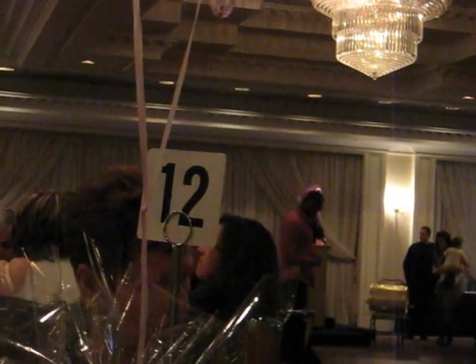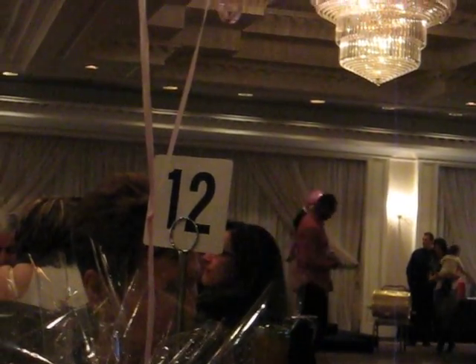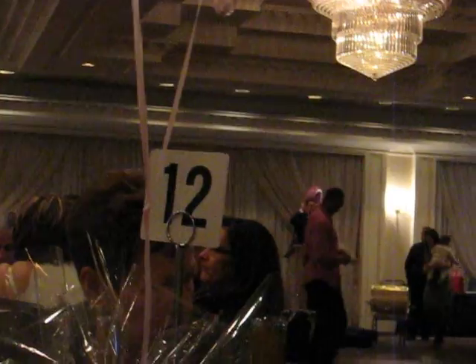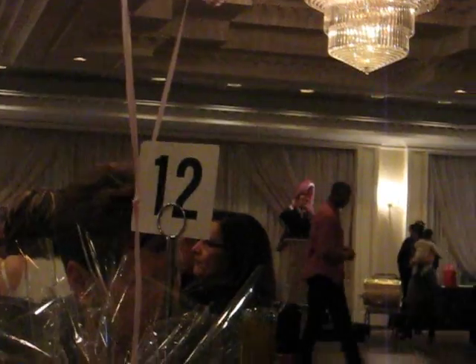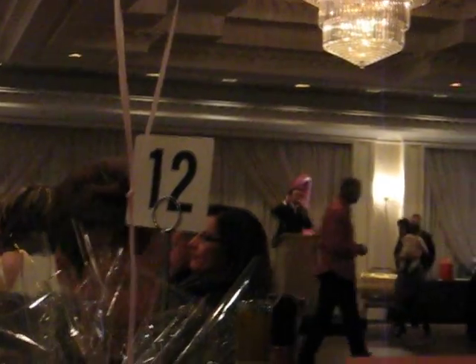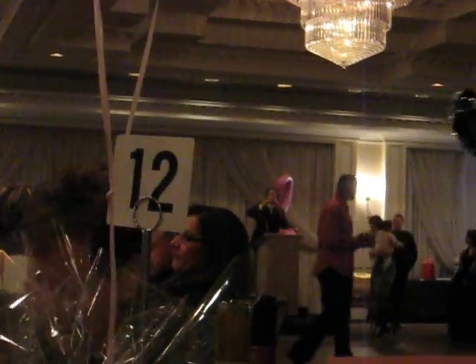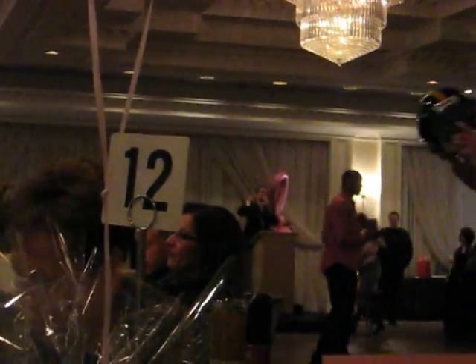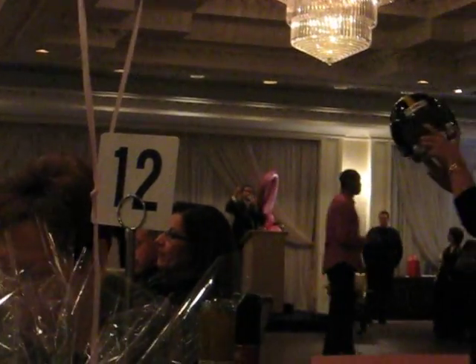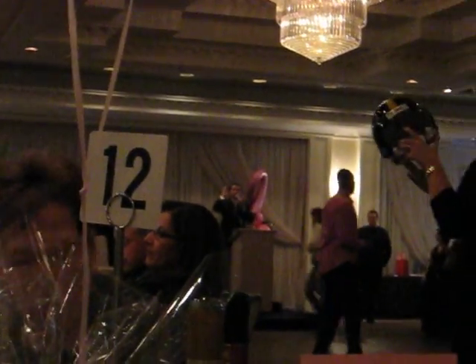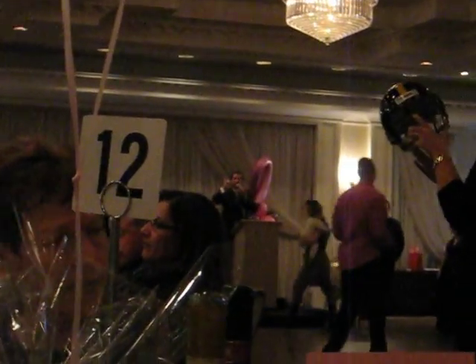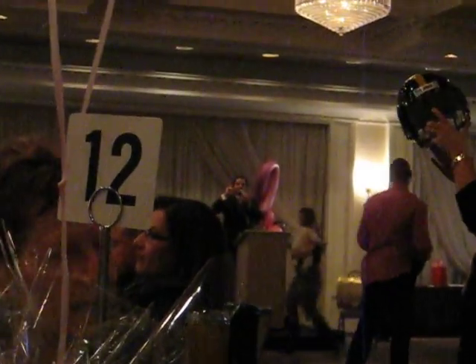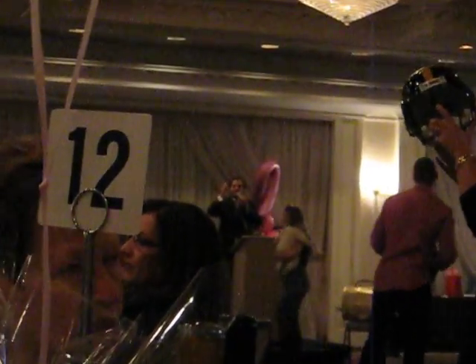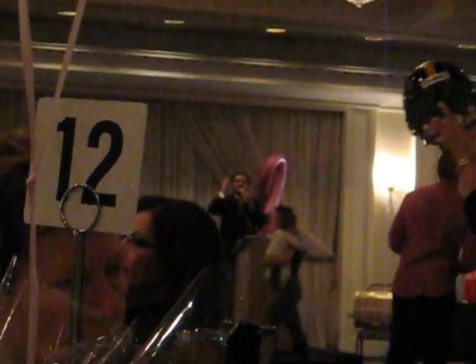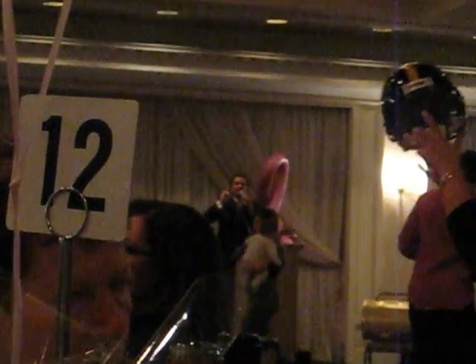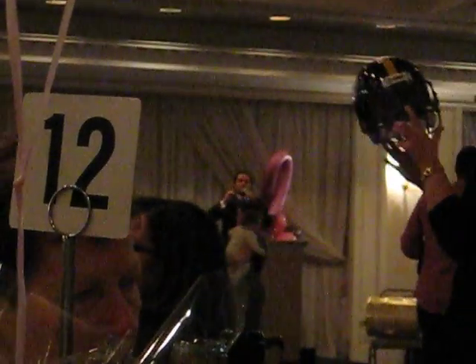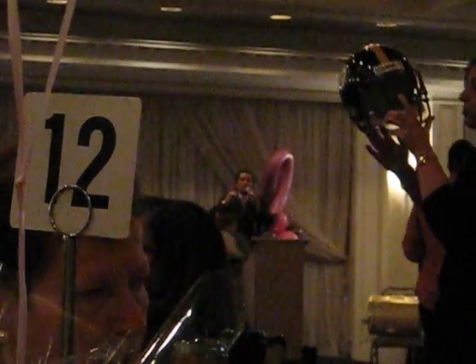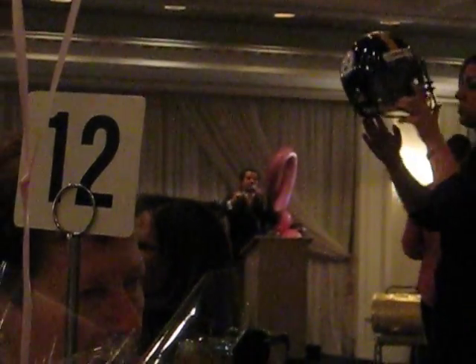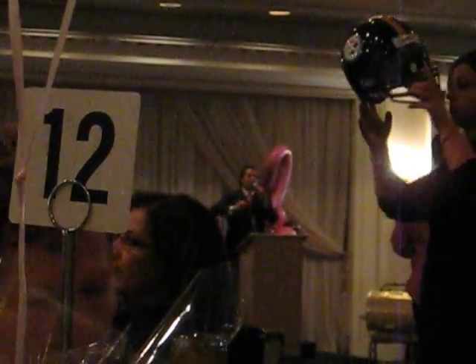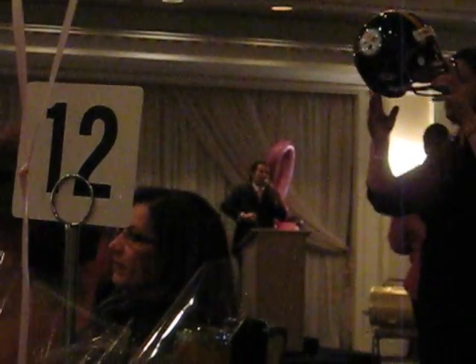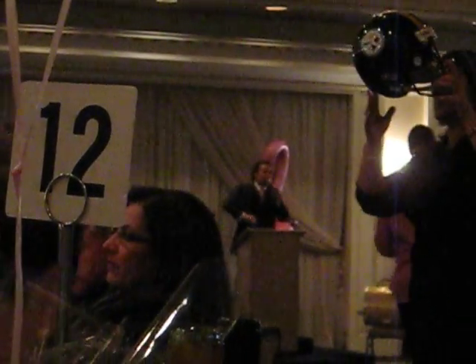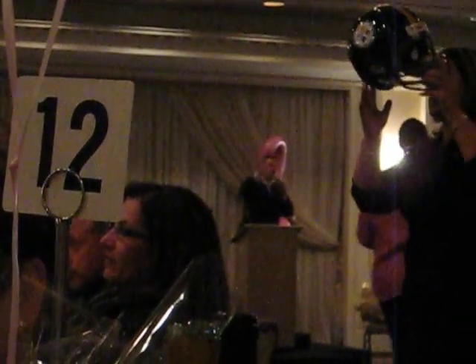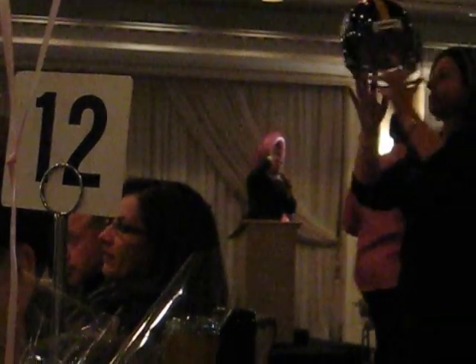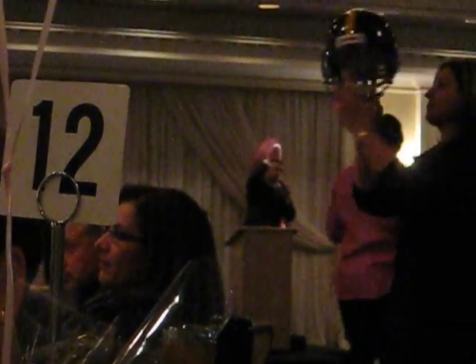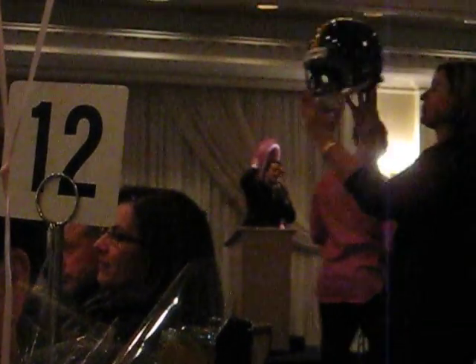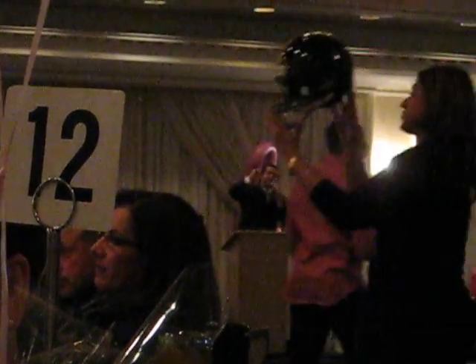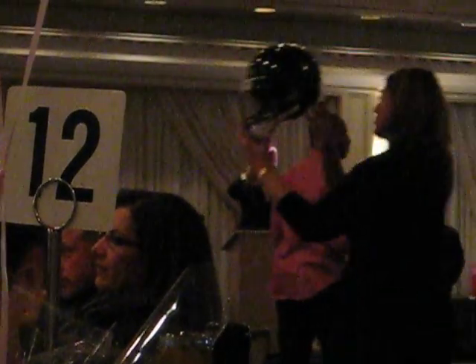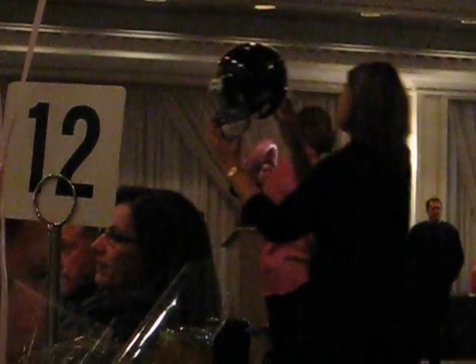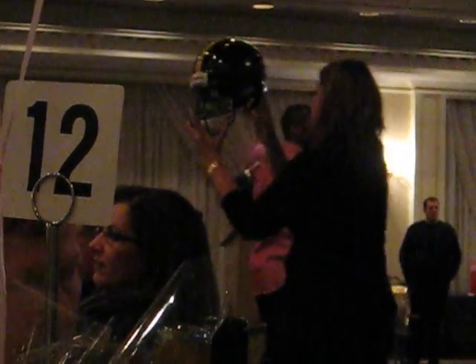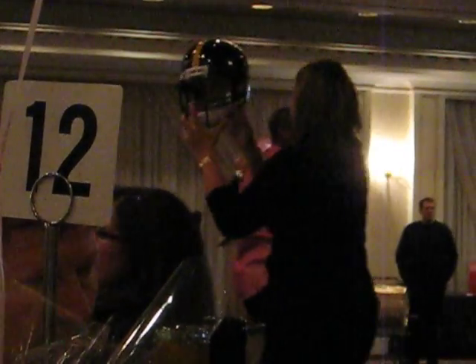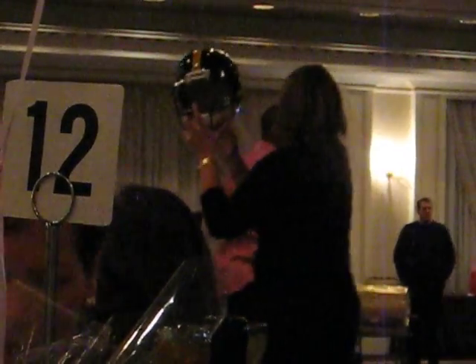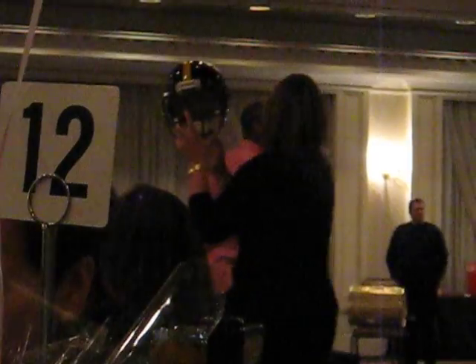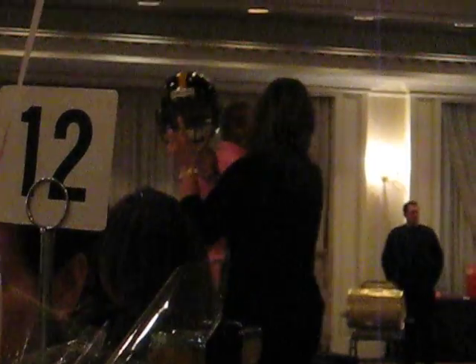We're going to start the bidding on the Pittsburgh Steelers hand-signed Ben Roethlisberger helmet at a $25 opening bid, looking at $25.